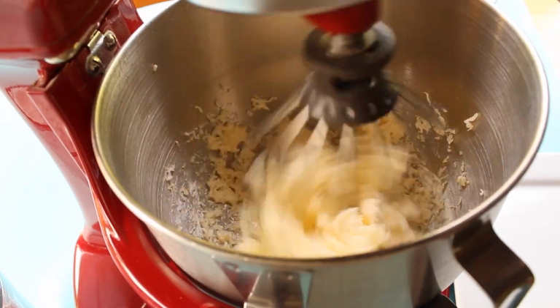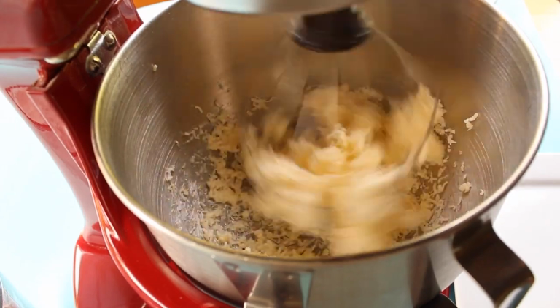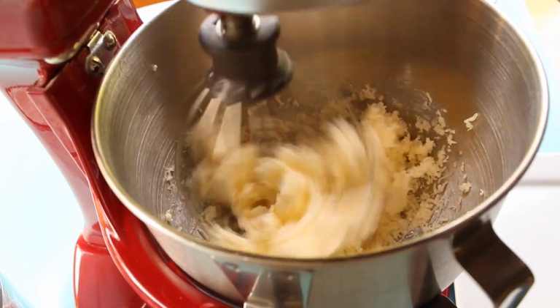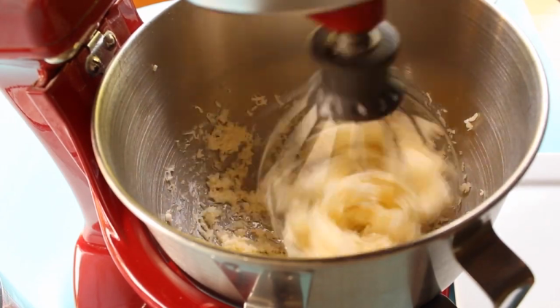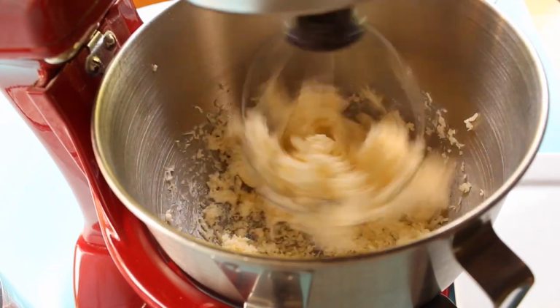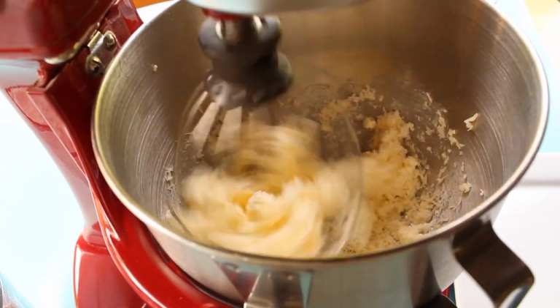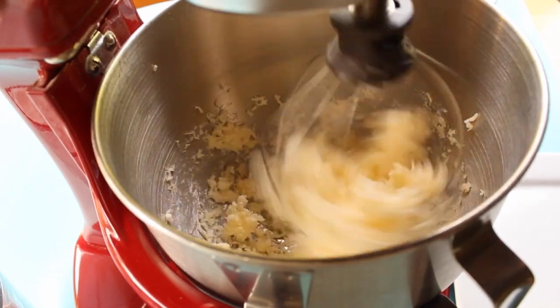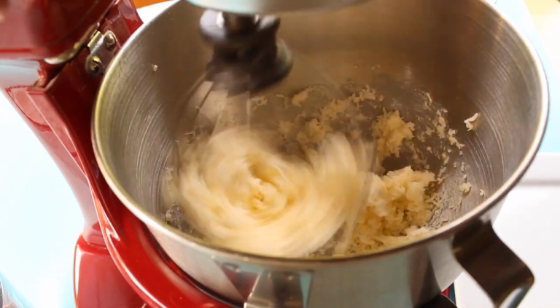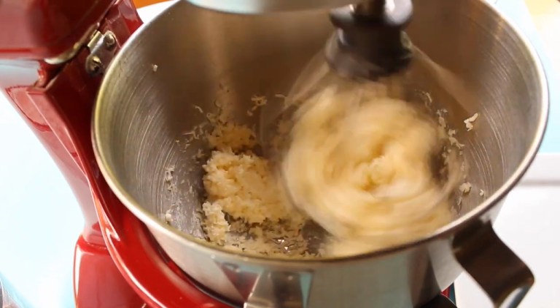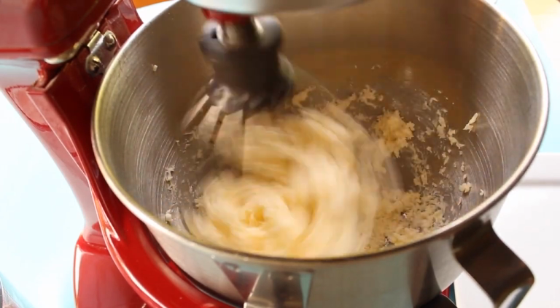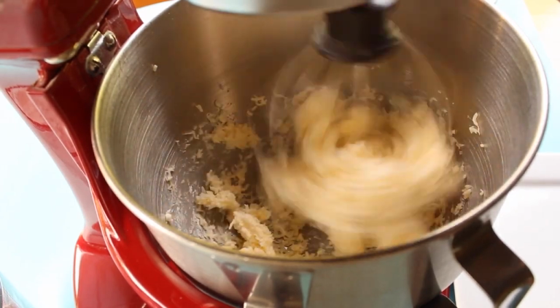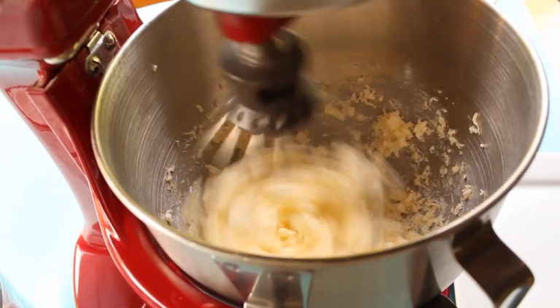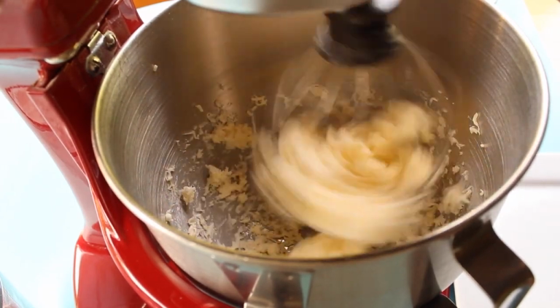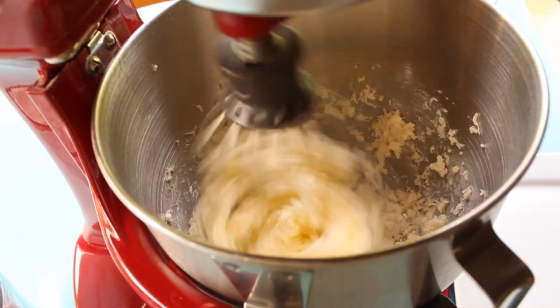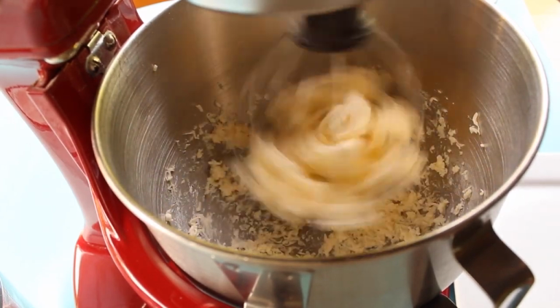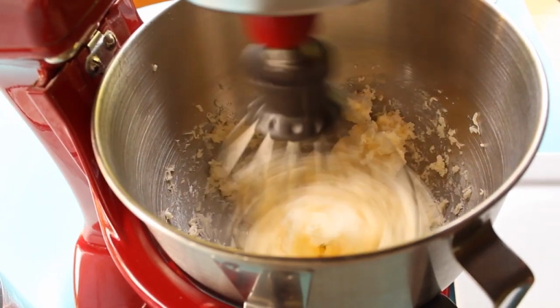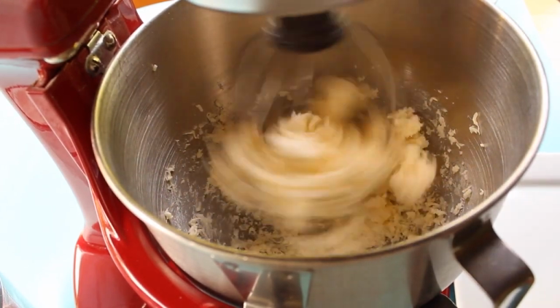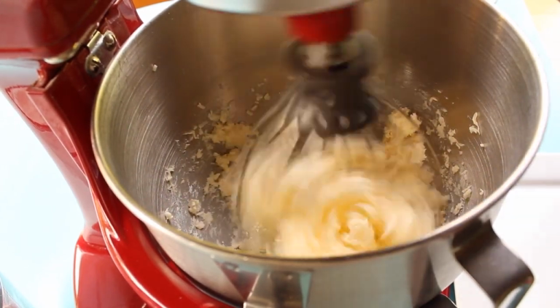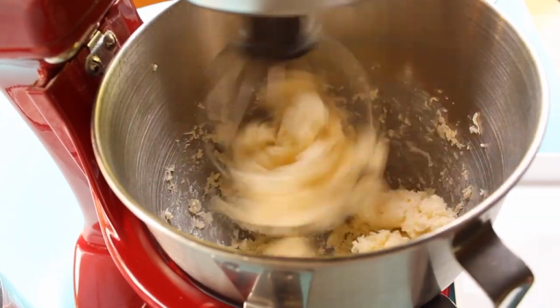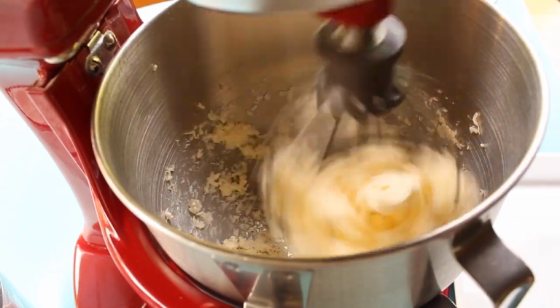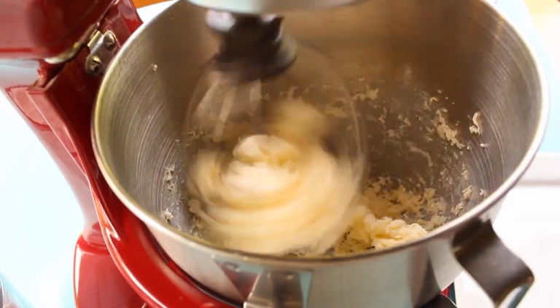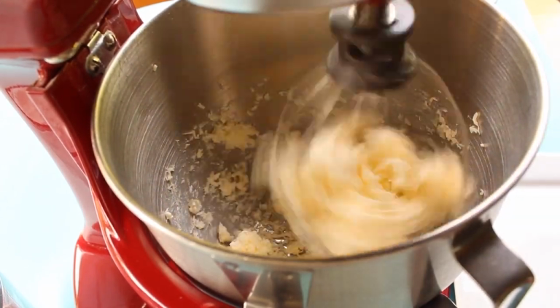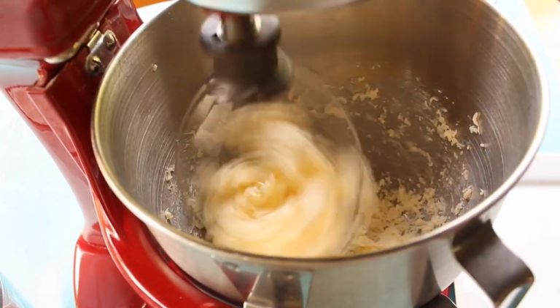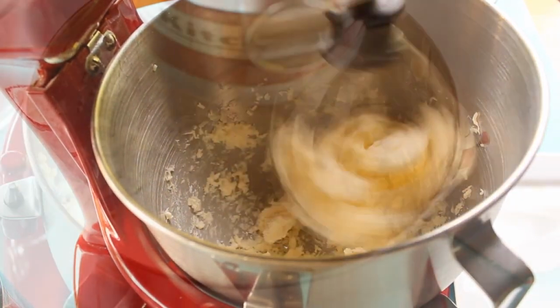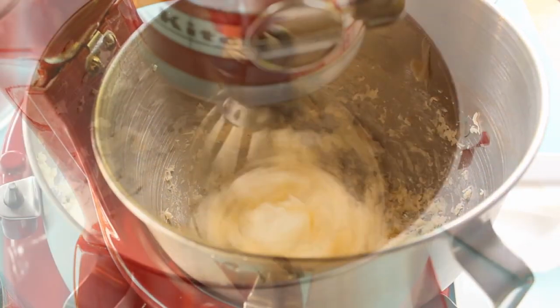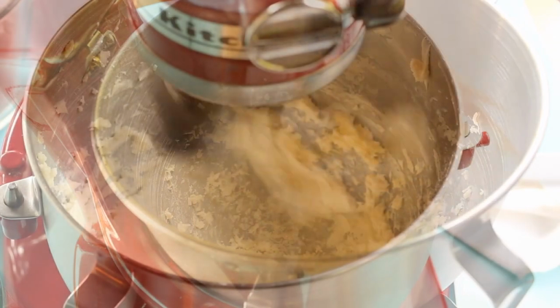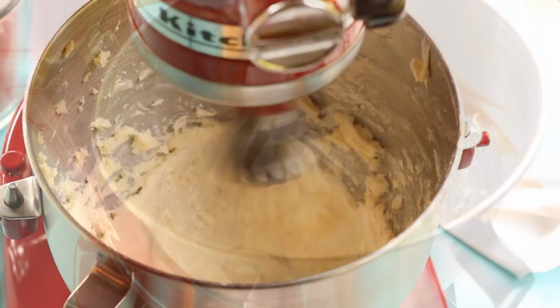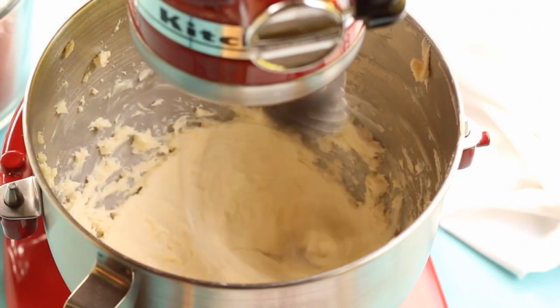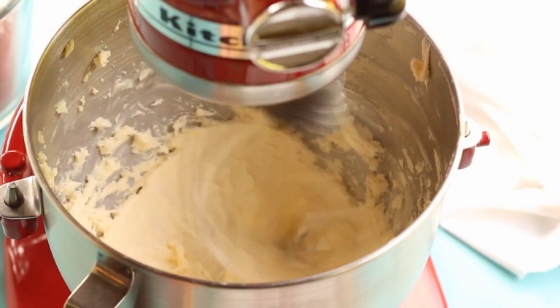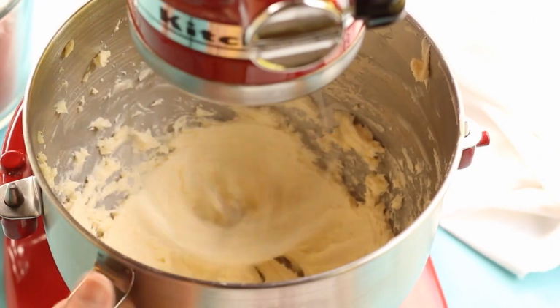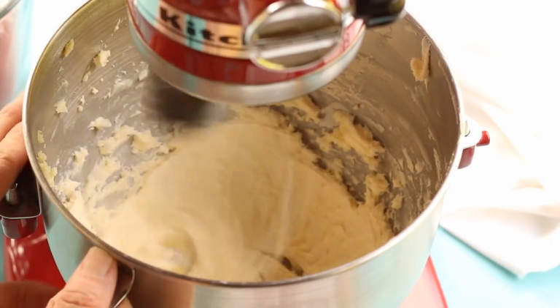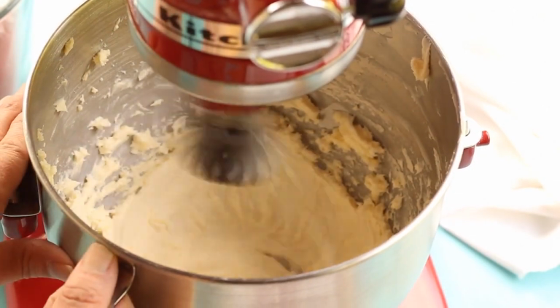Hi everybody, today we're going to make American buttercream frosting. You can find the link to the full recipe in the description below.